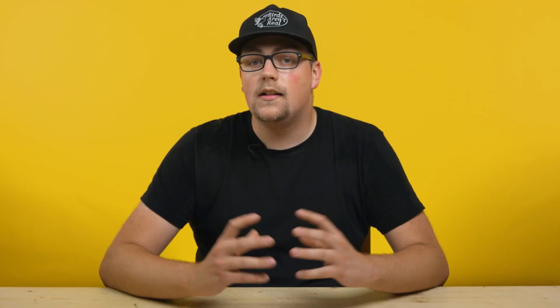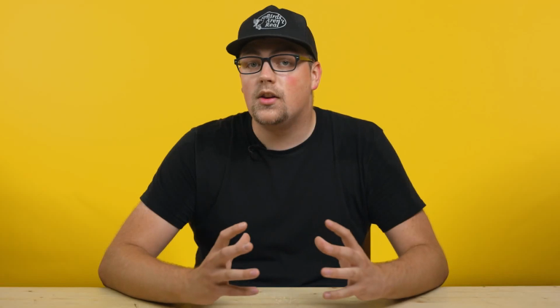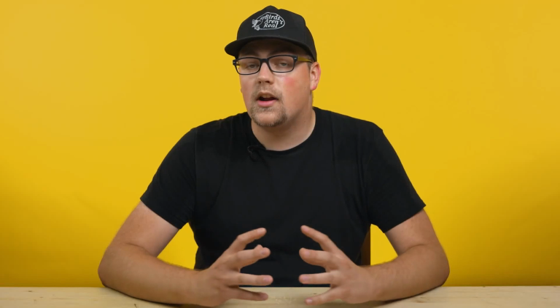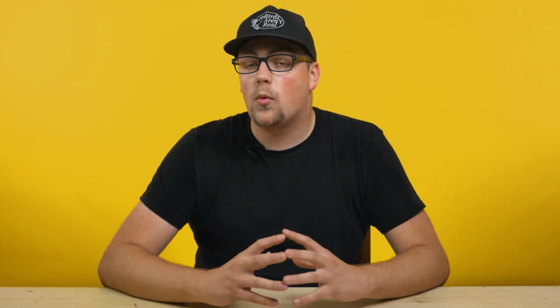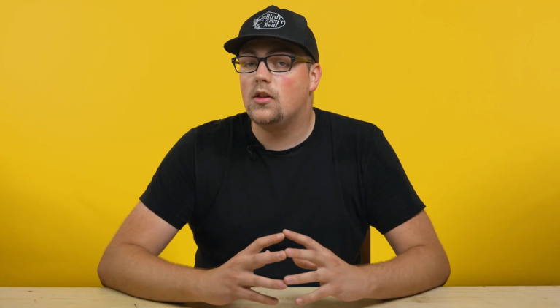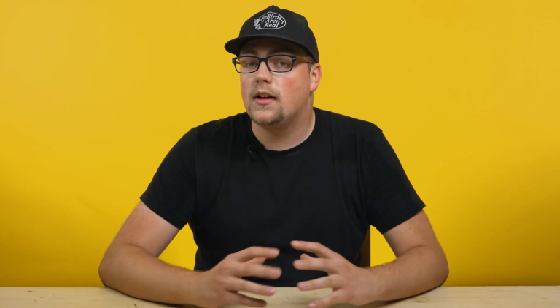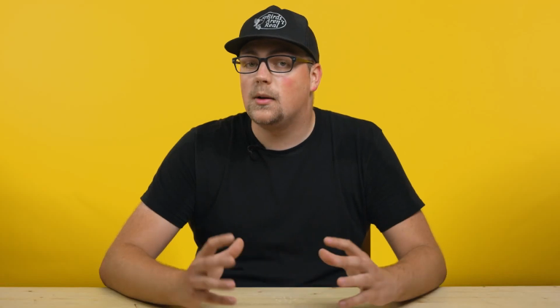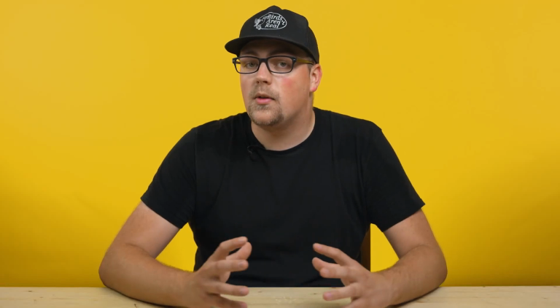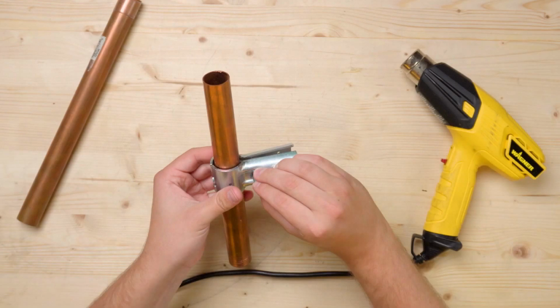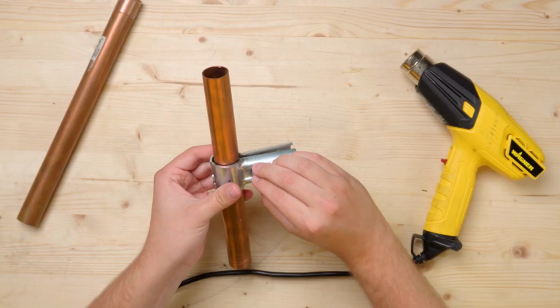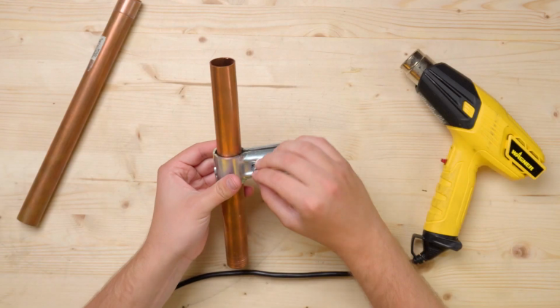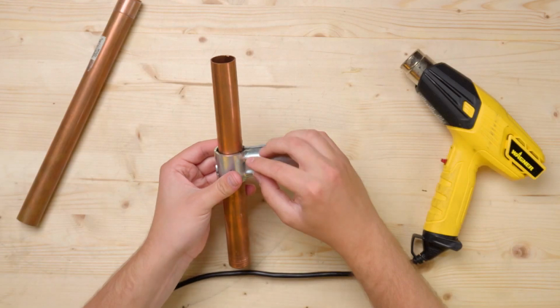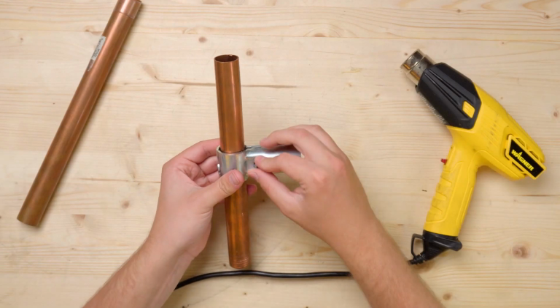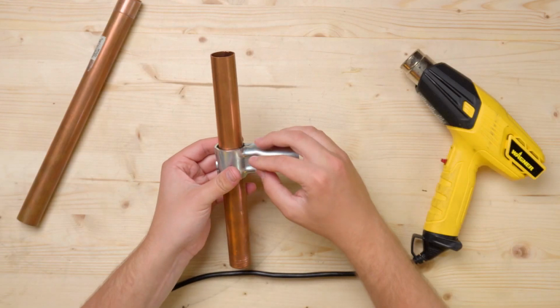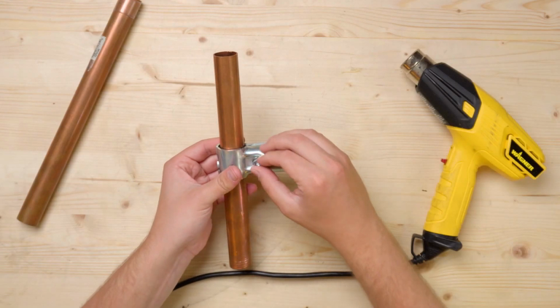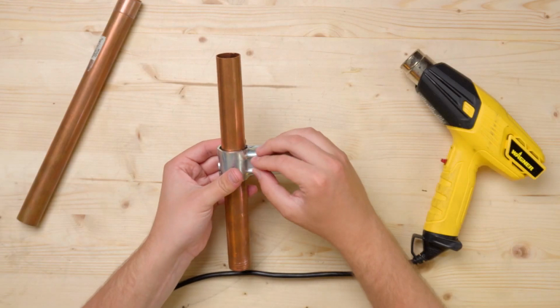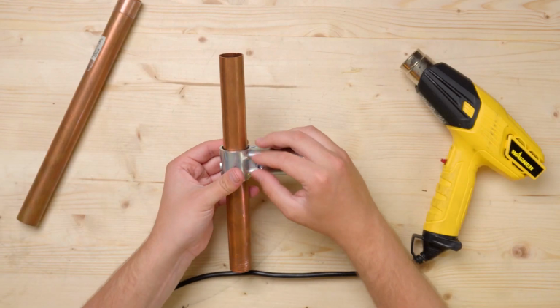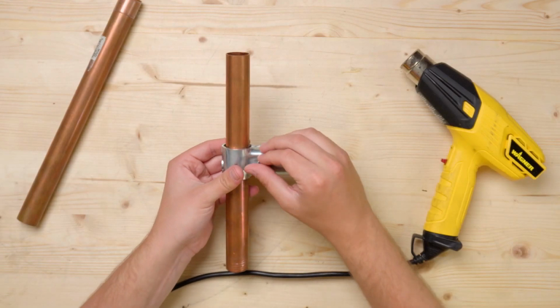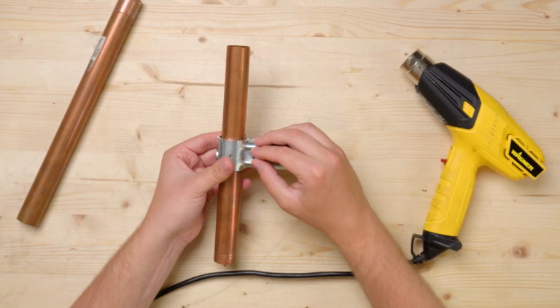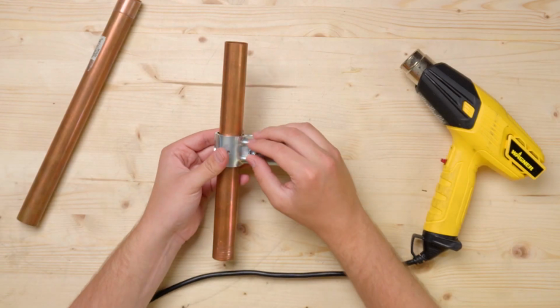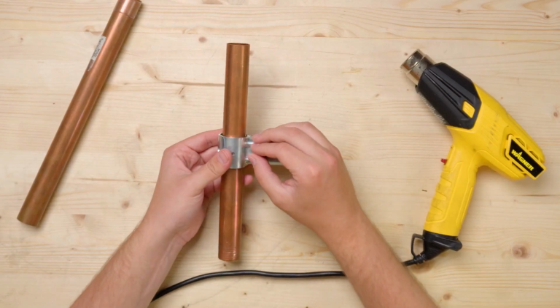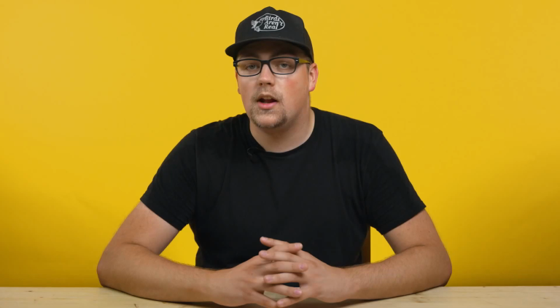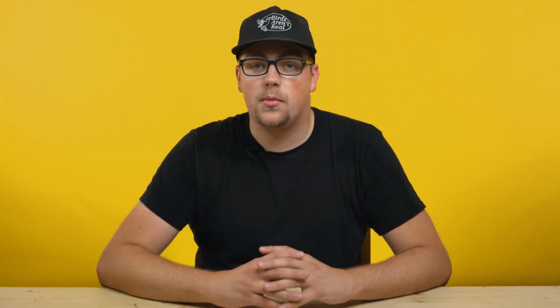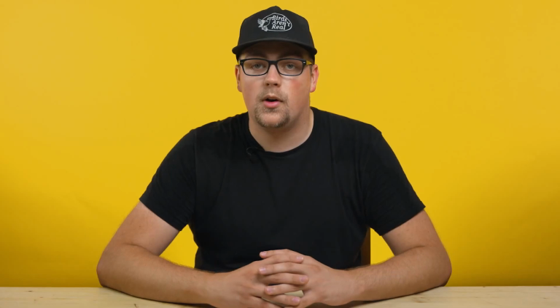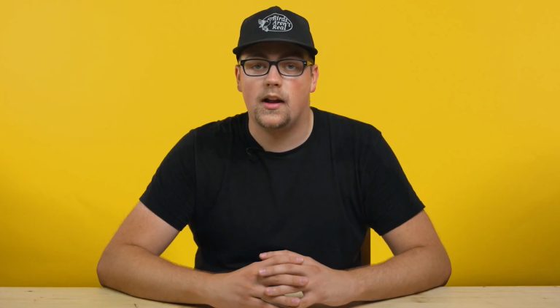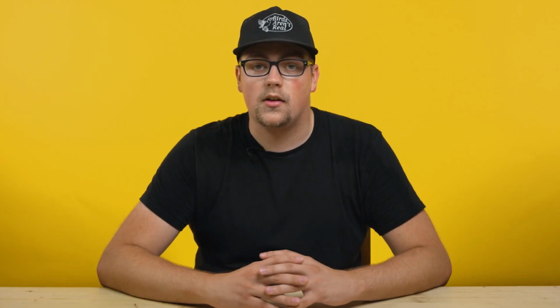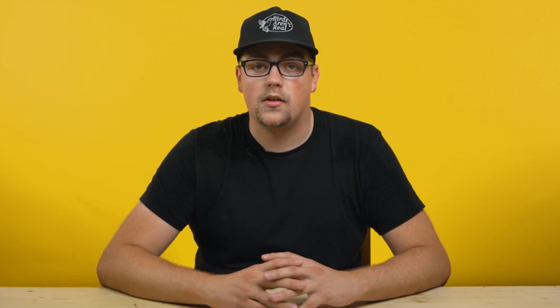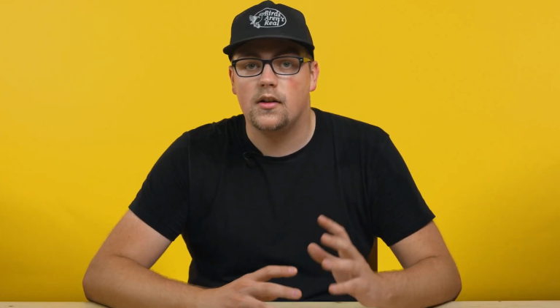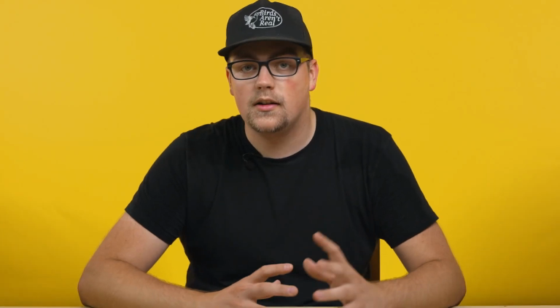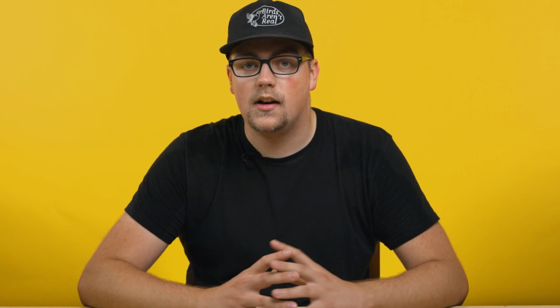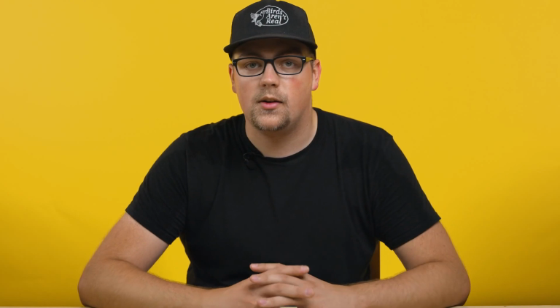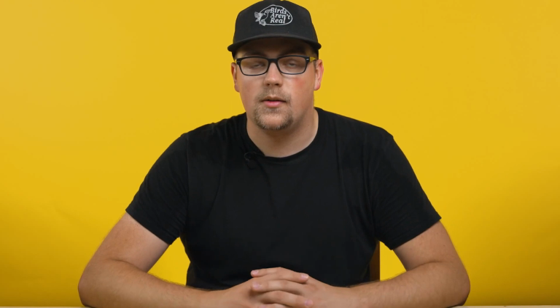In today's video we're going to look at some of the possible pipes and tubes that you can use with the 1-inch Pro connectors. Let's get into it.